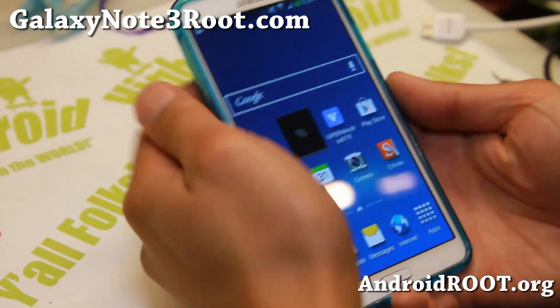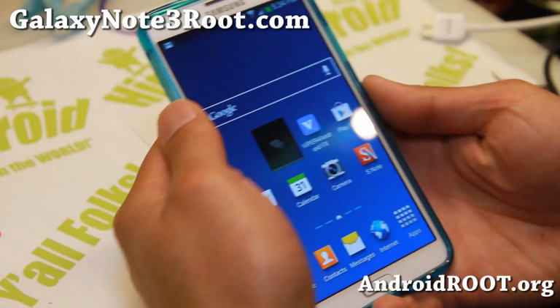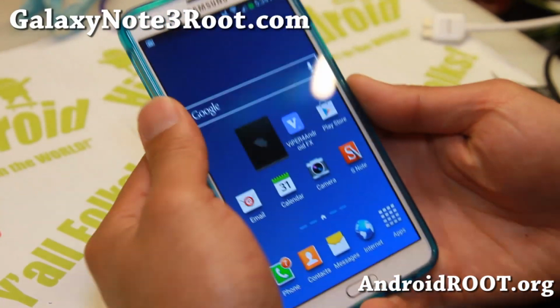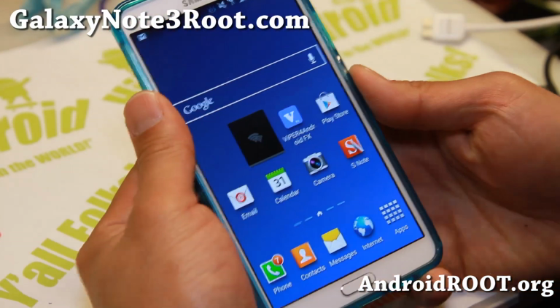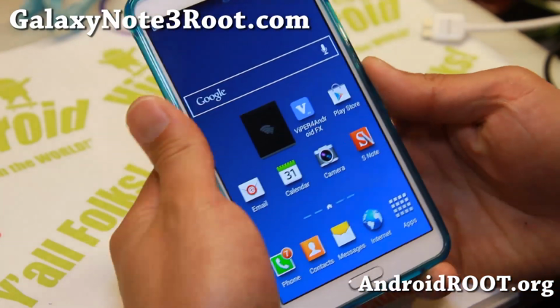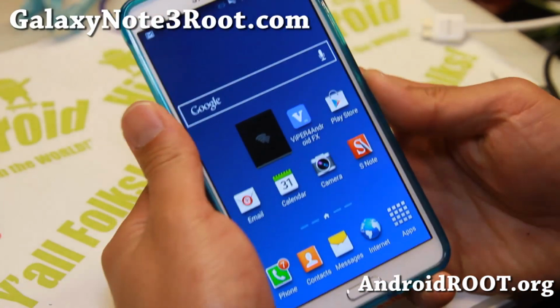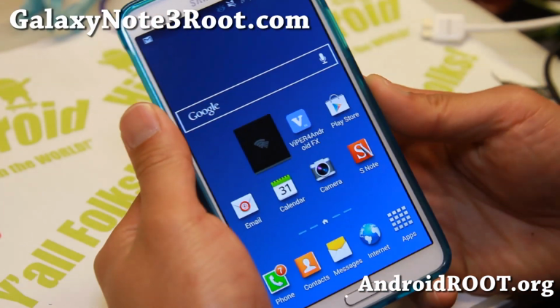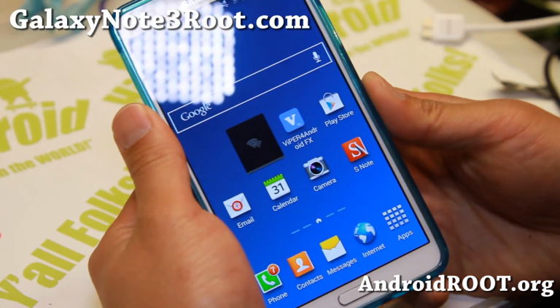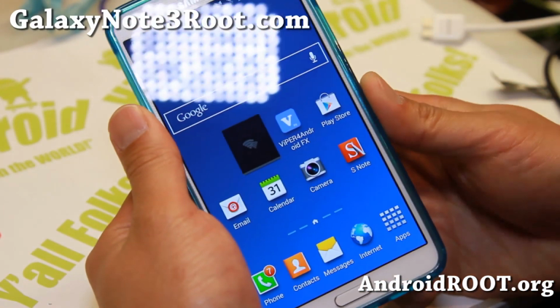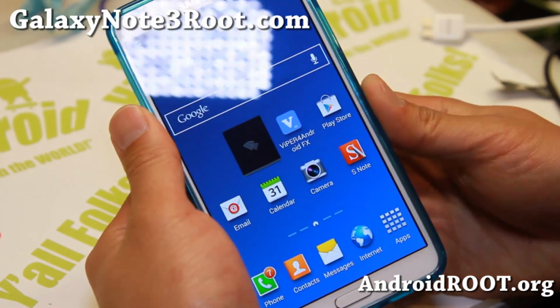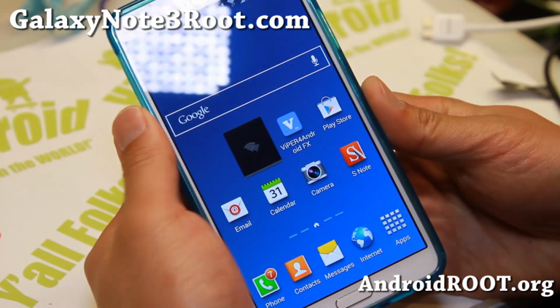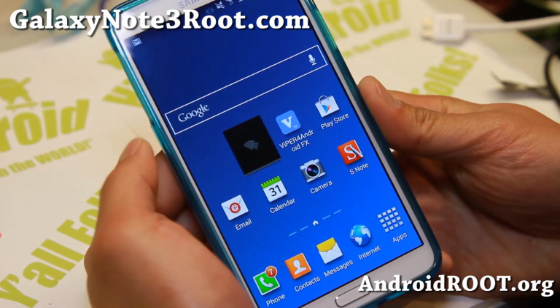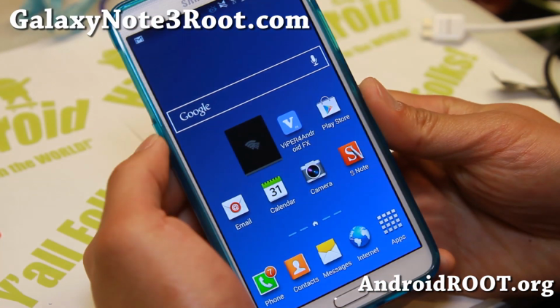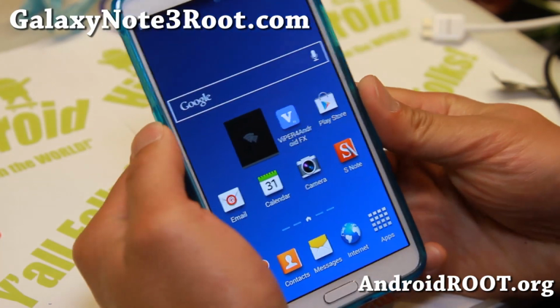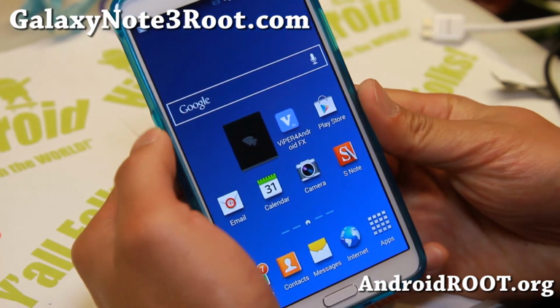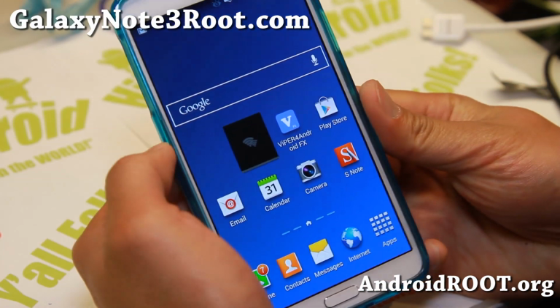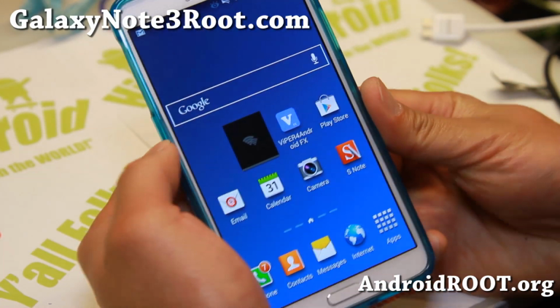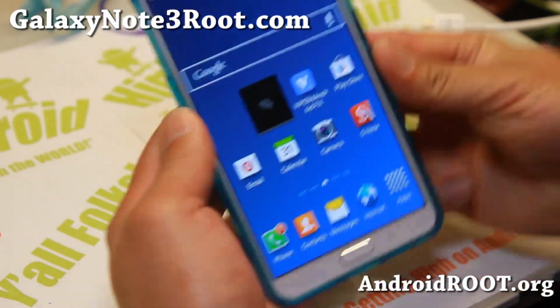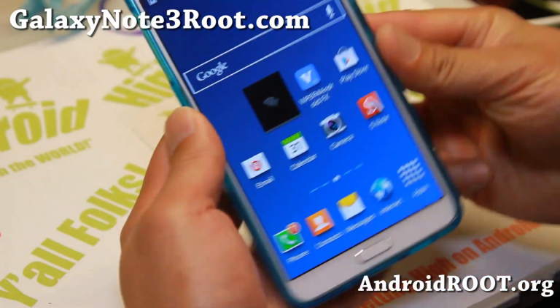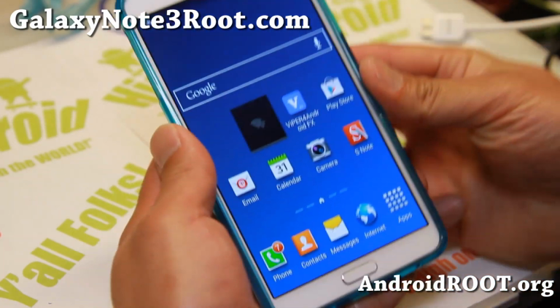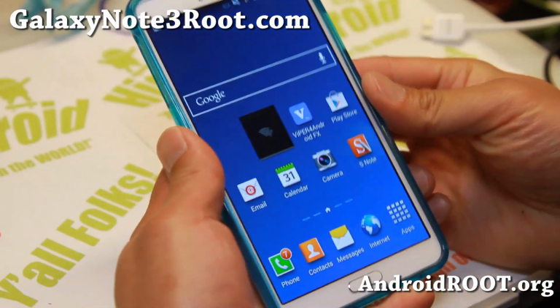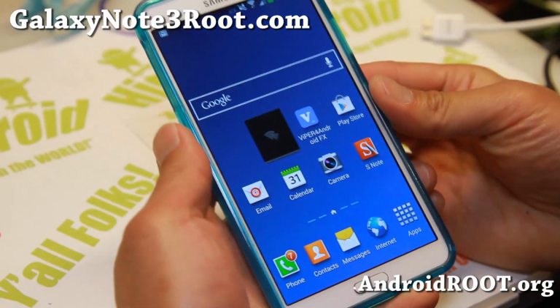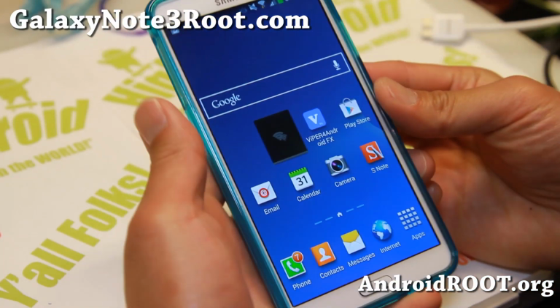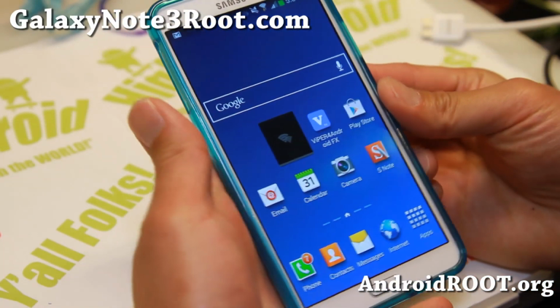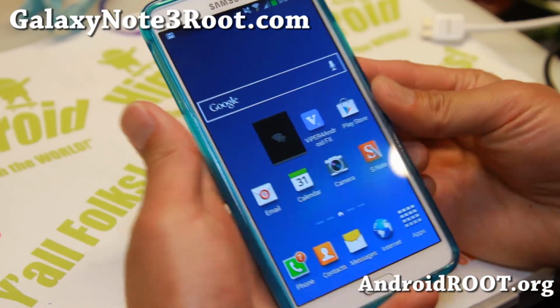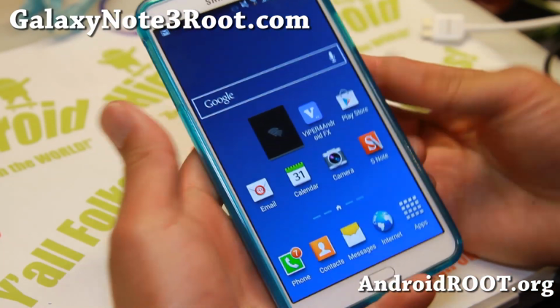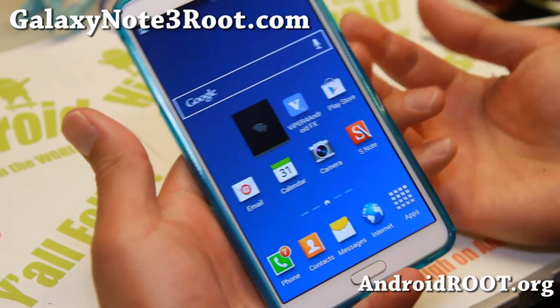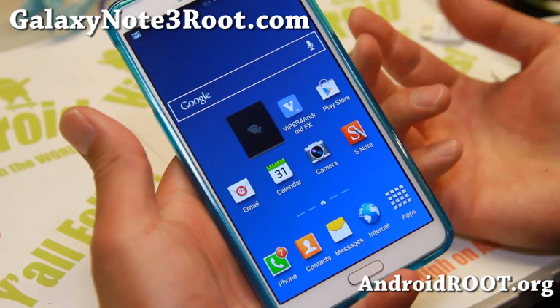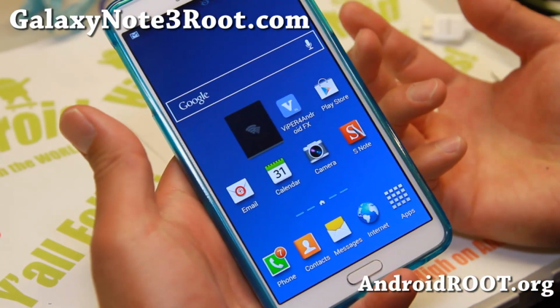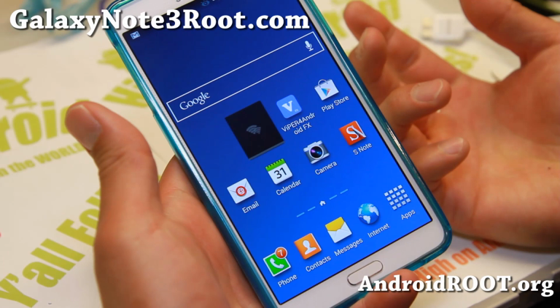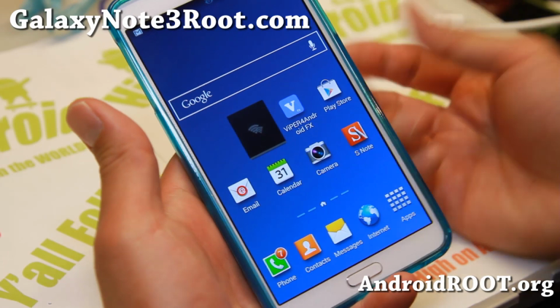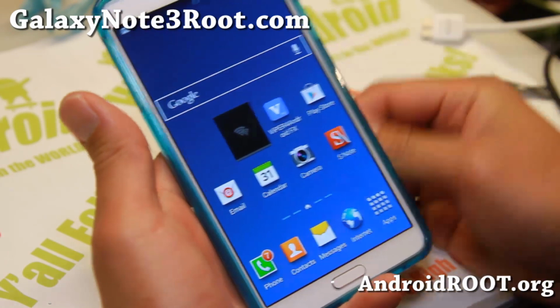Hi folks, Max from GalaxyNote3Root.com. Today I'm going to show you how to install a custom ROM.